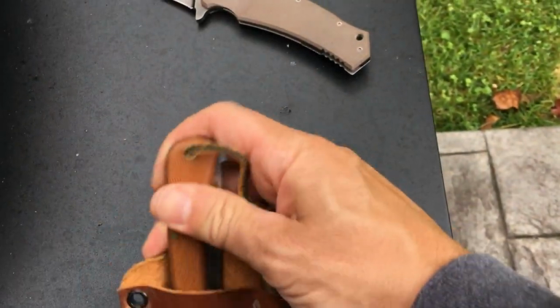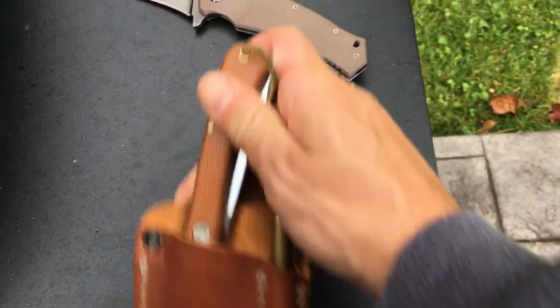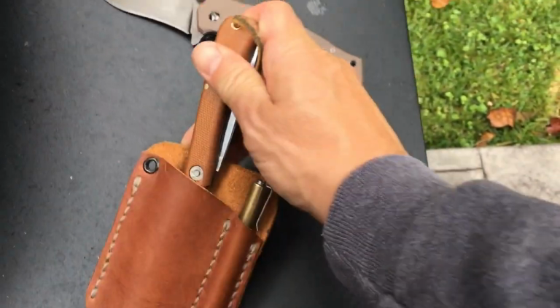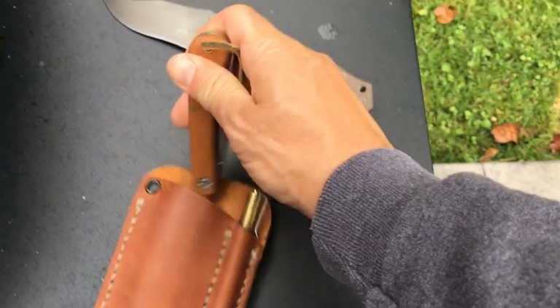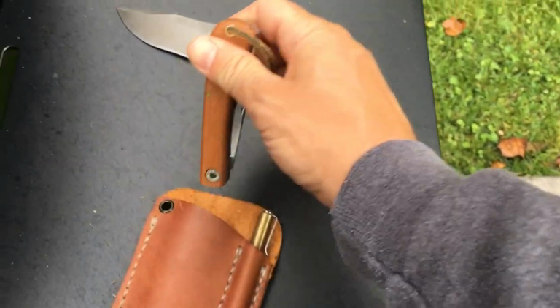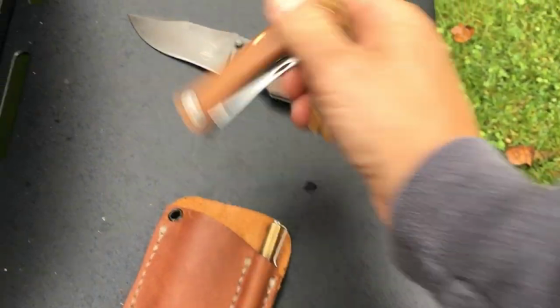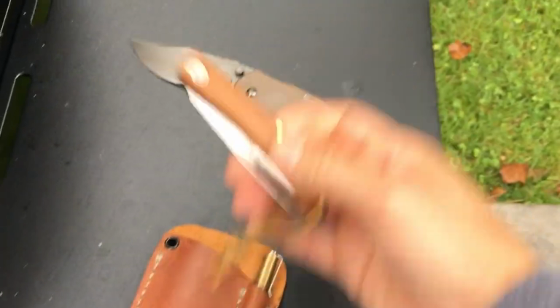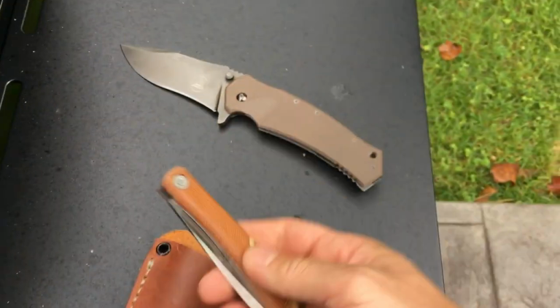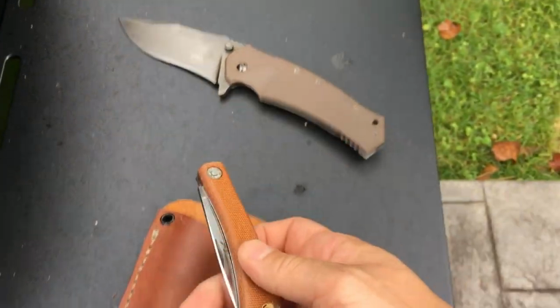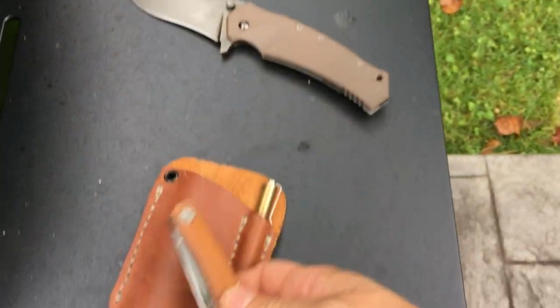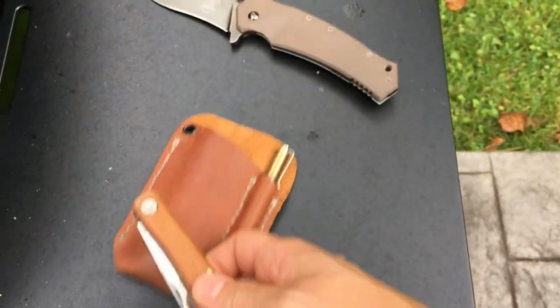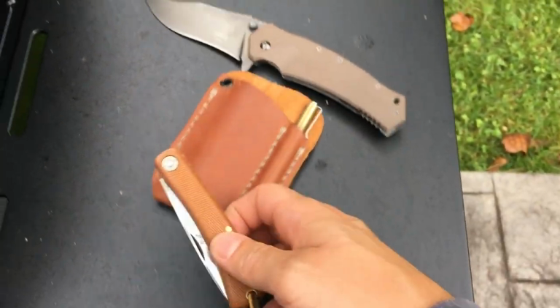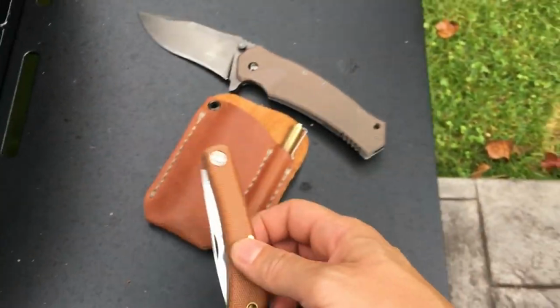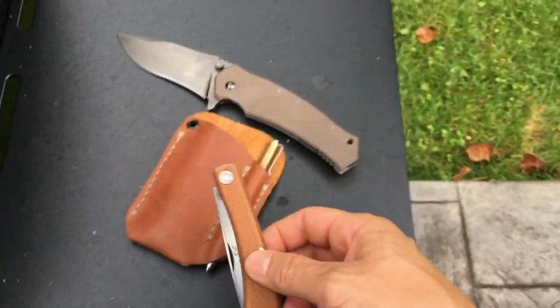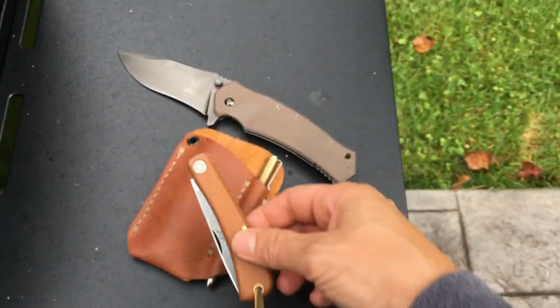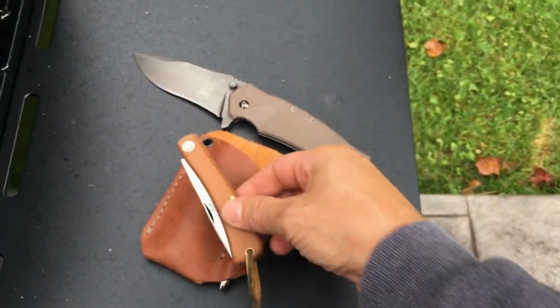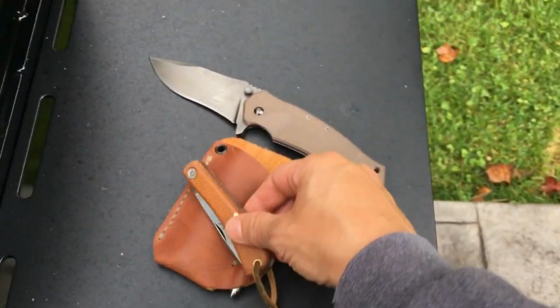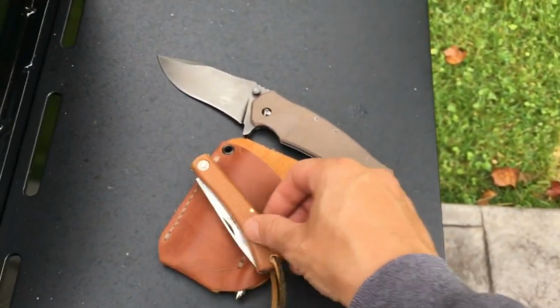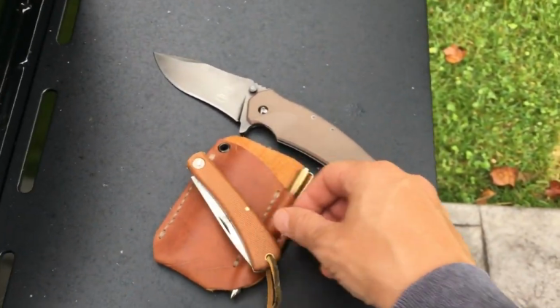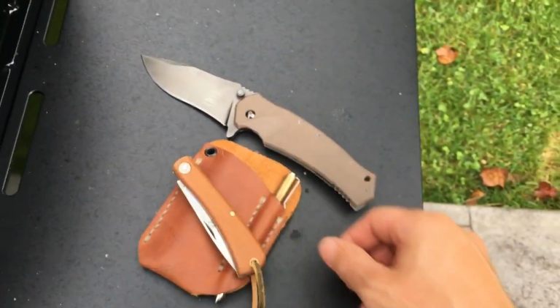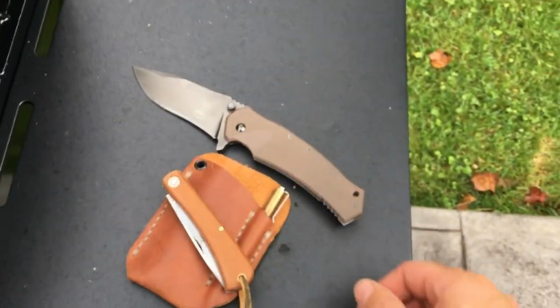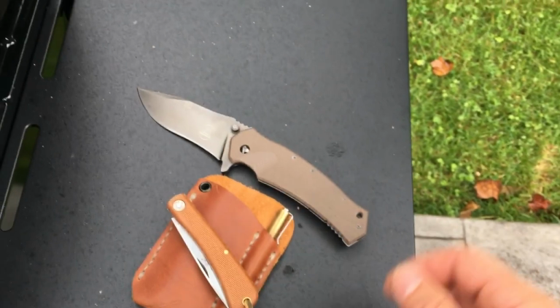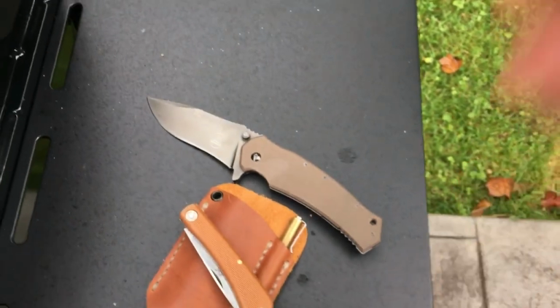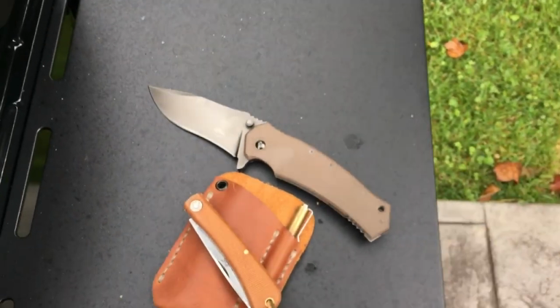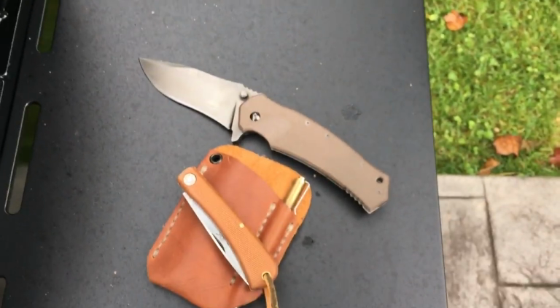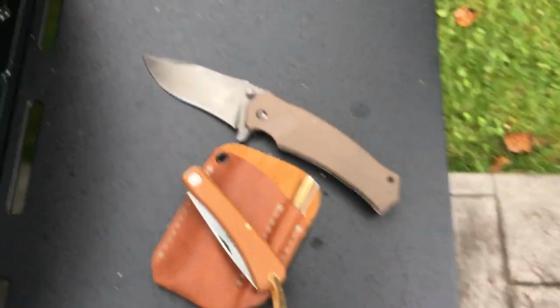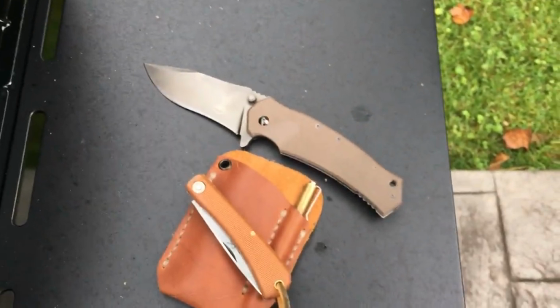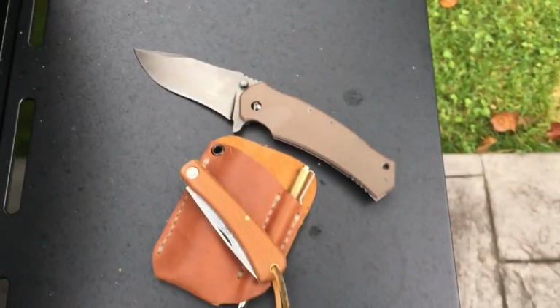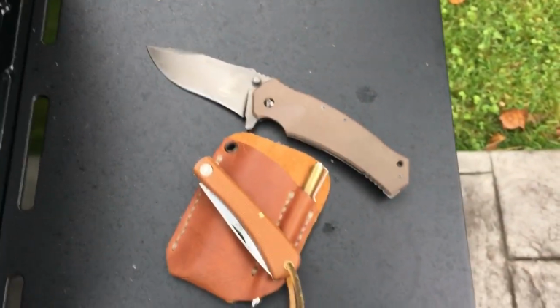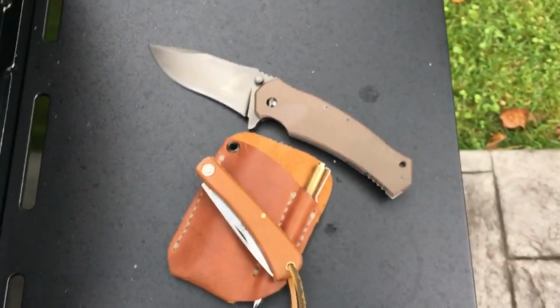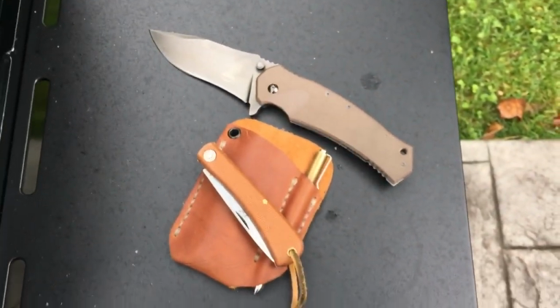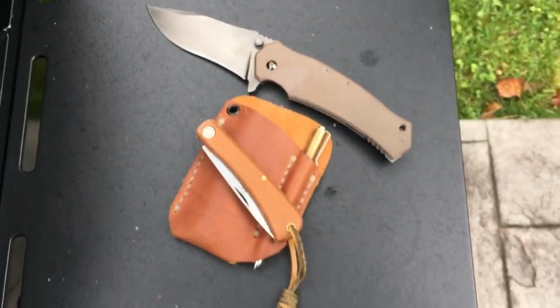Class it up a bit with leather. Alright, hope you all have a great day.